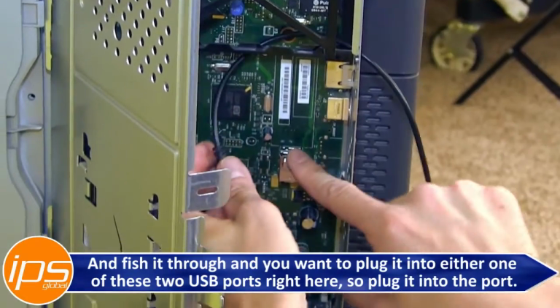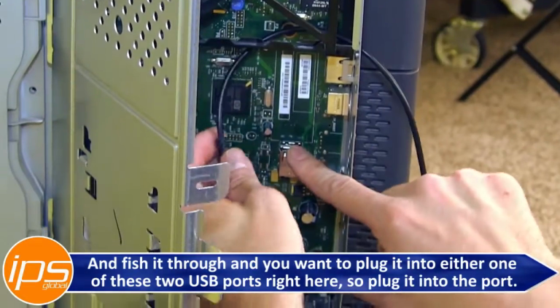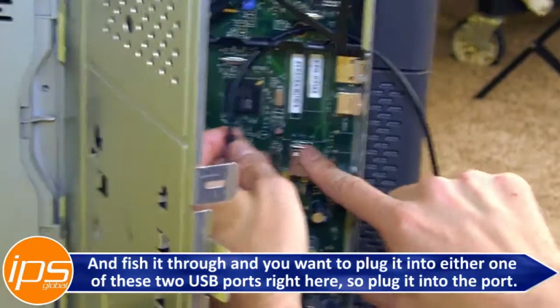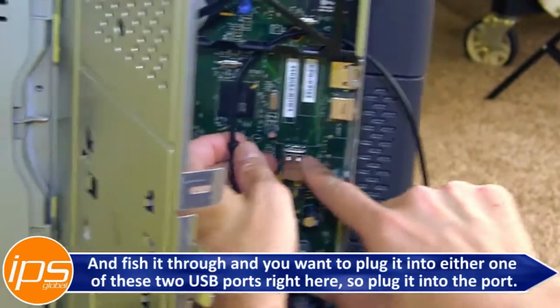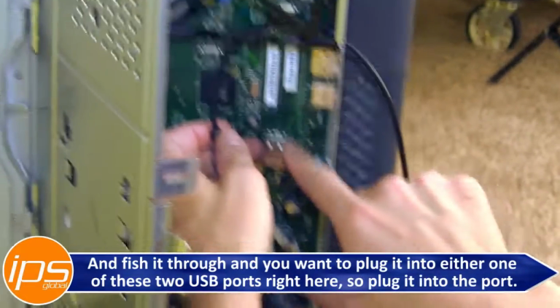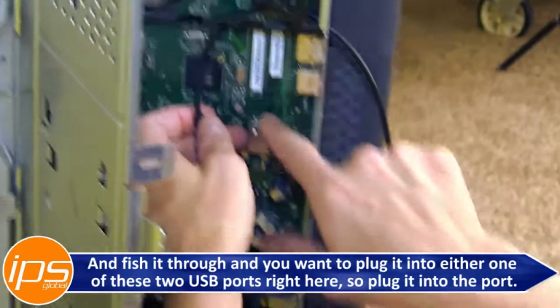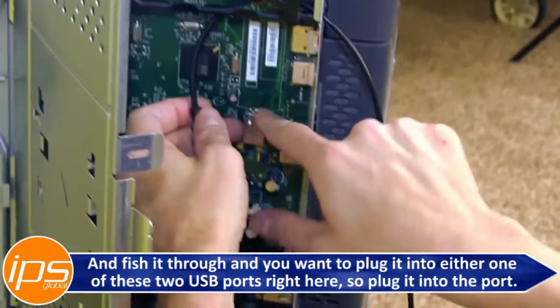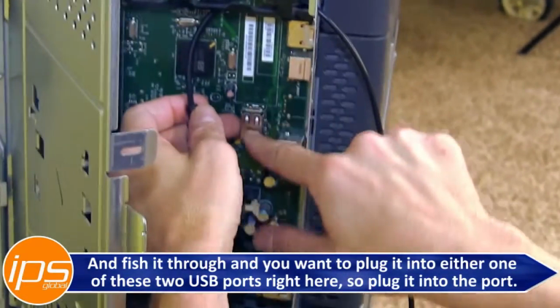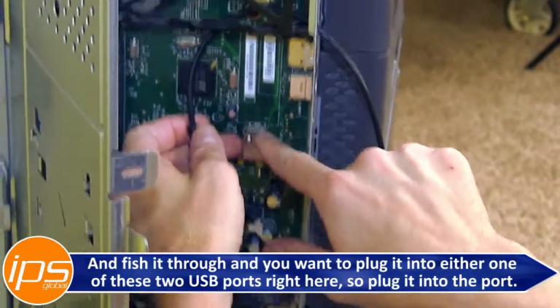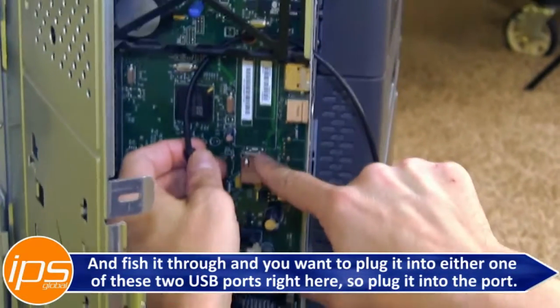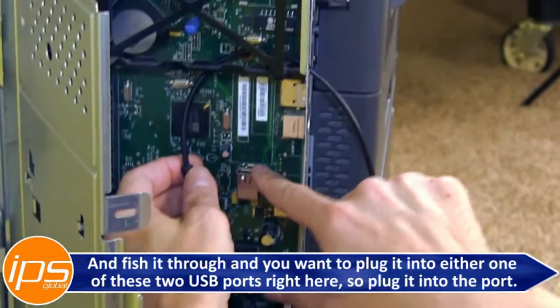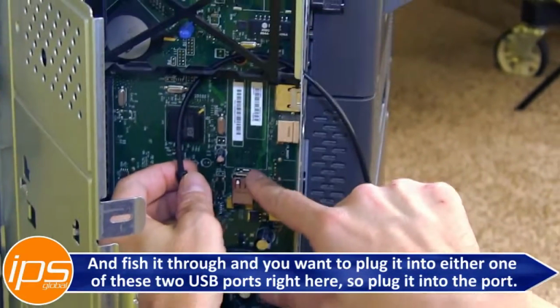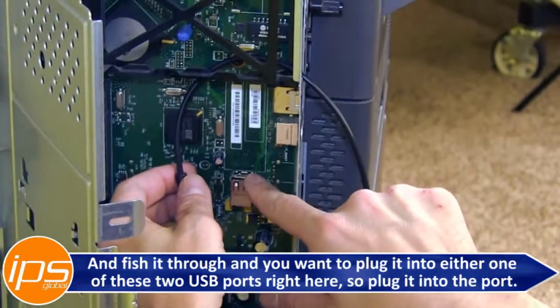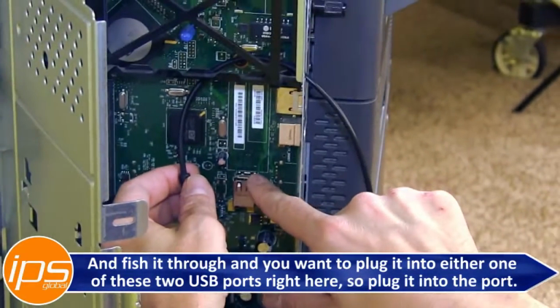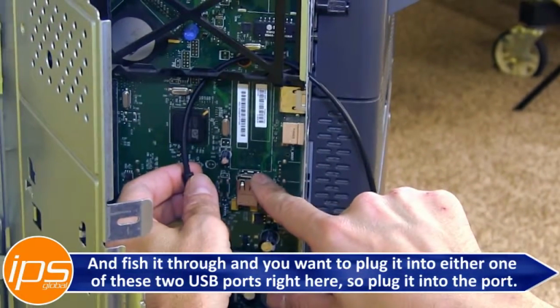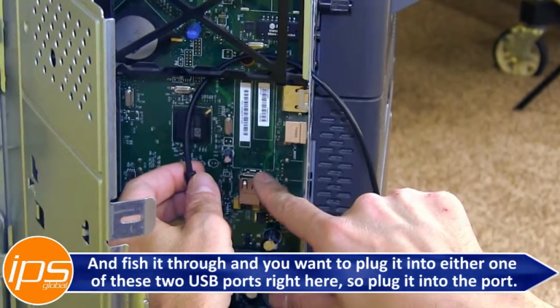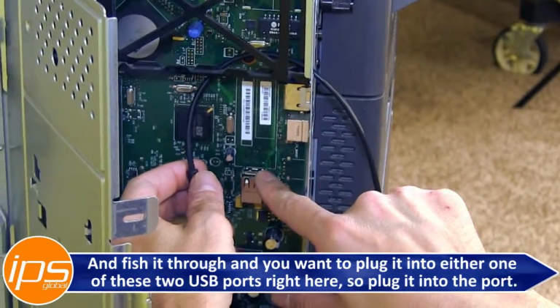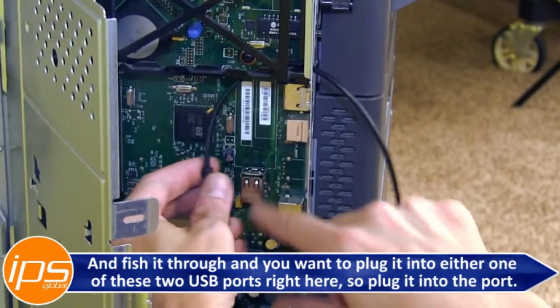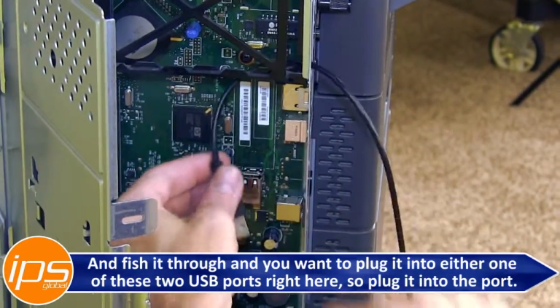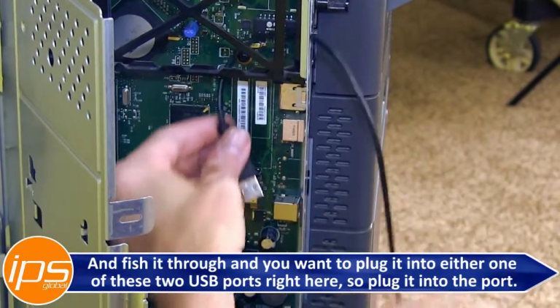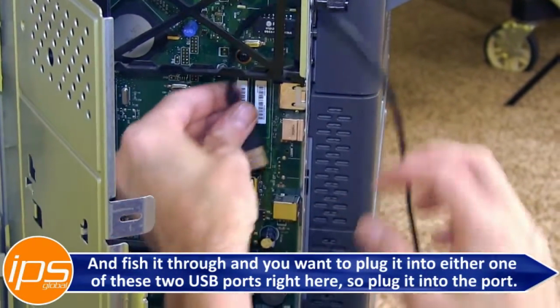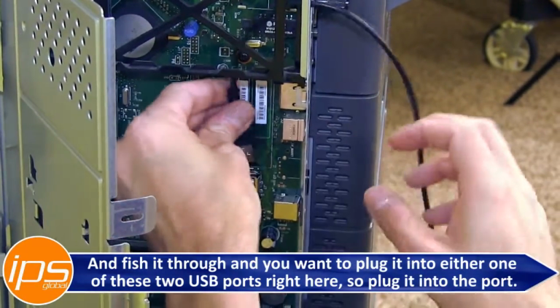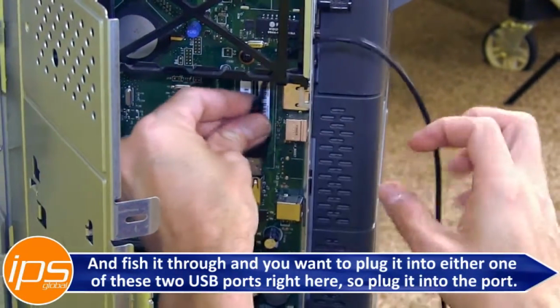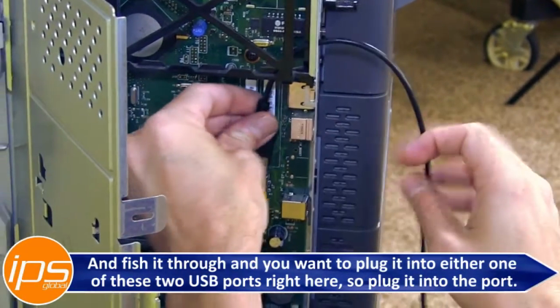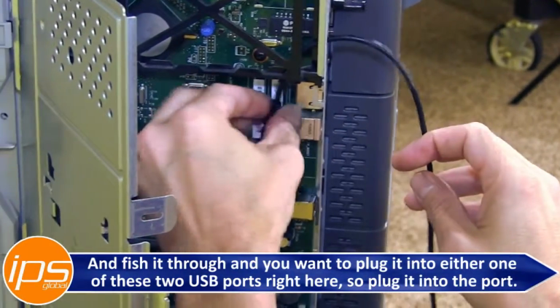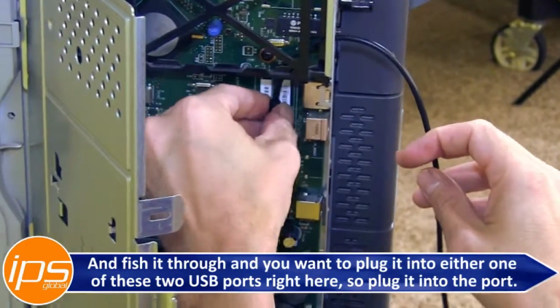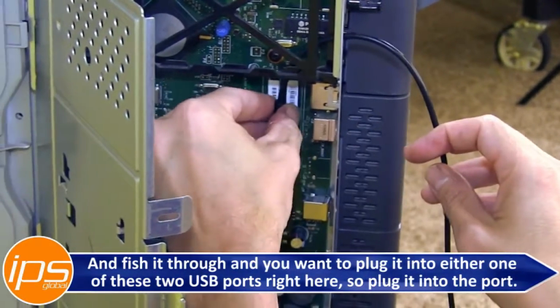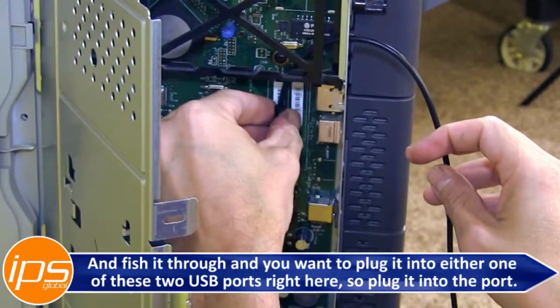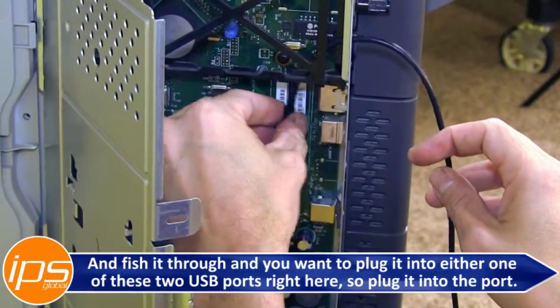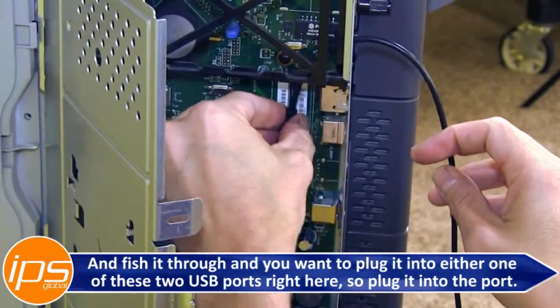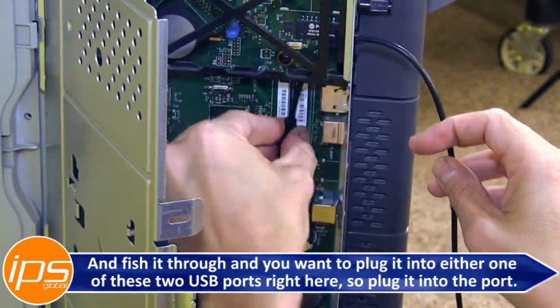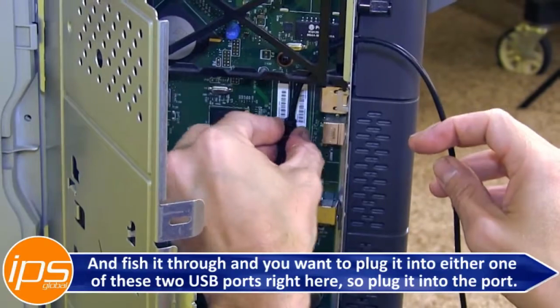You want to plug it into either one of the two USB ports right here on the formatter board.